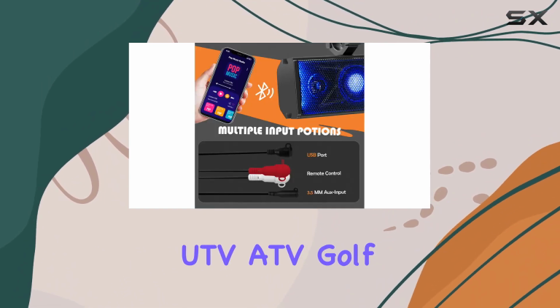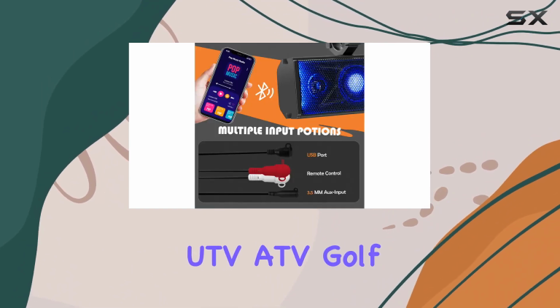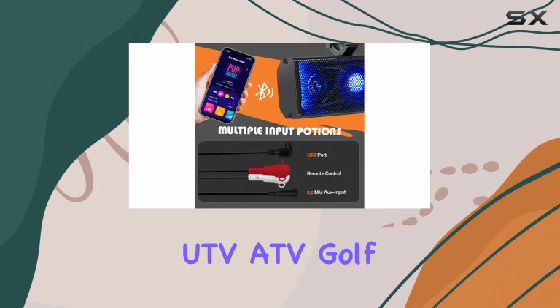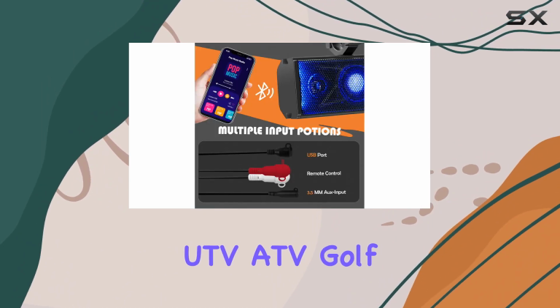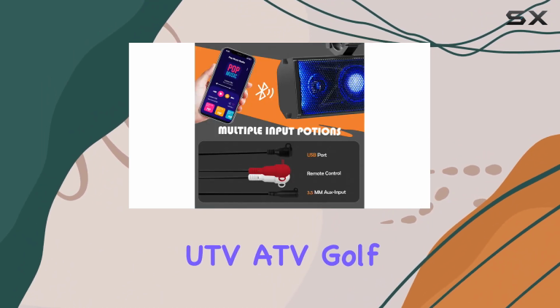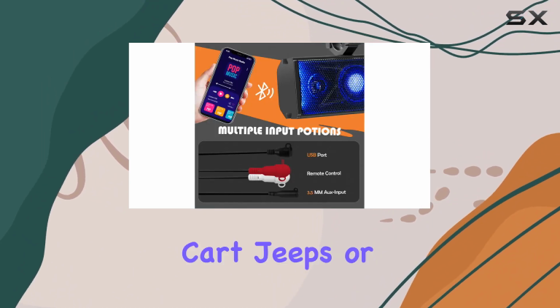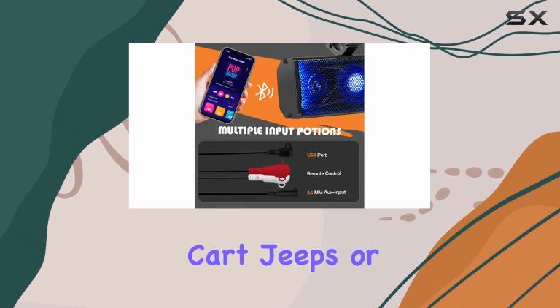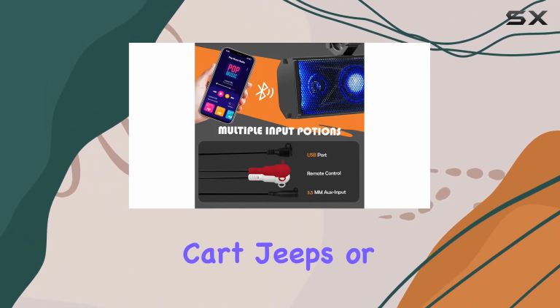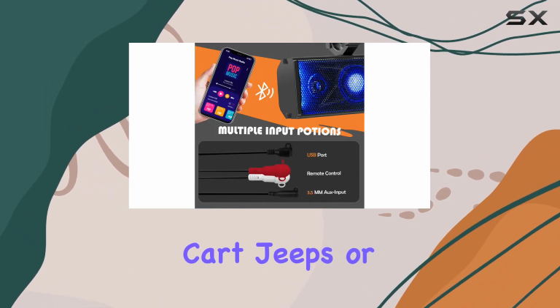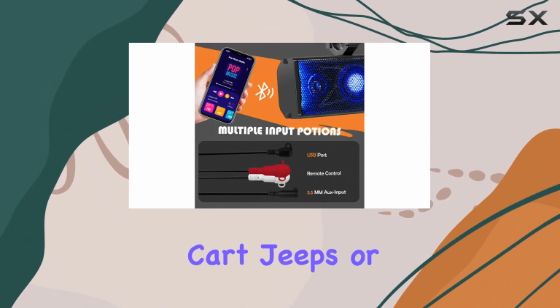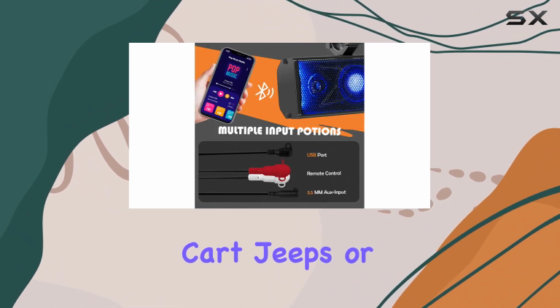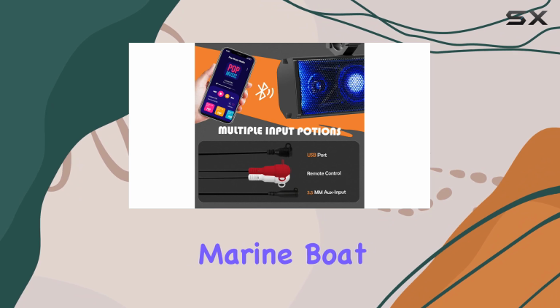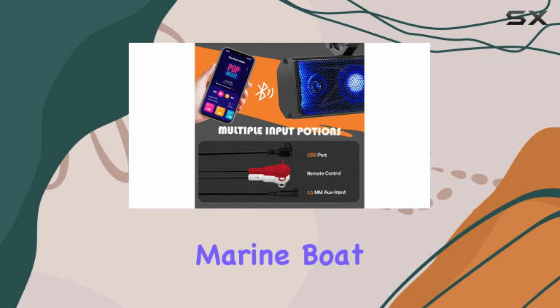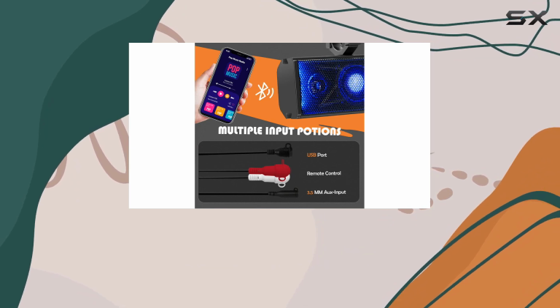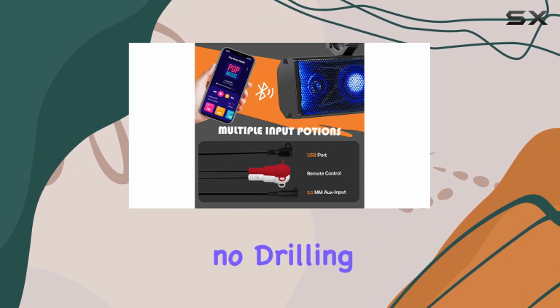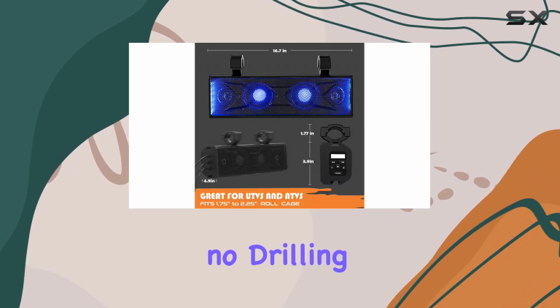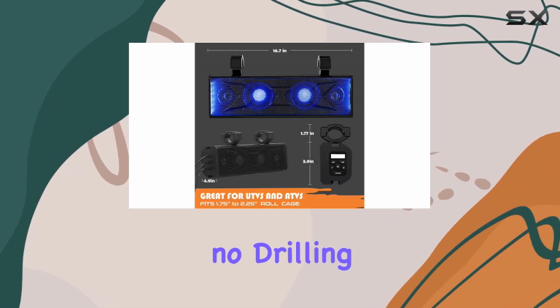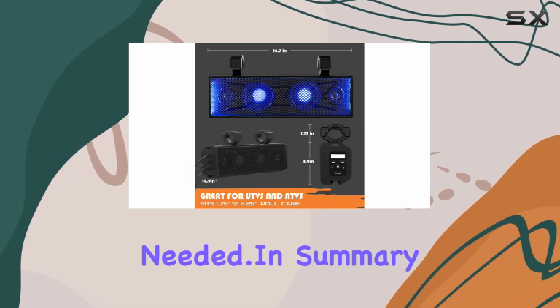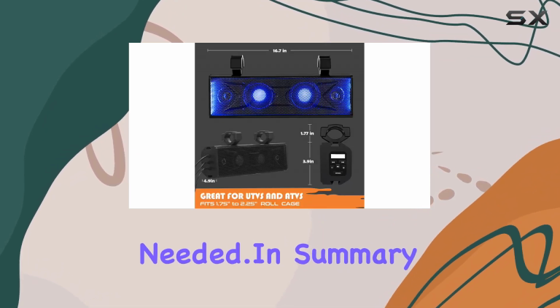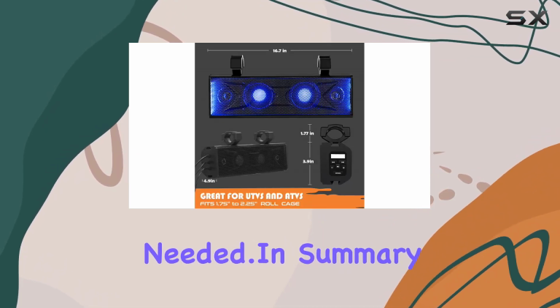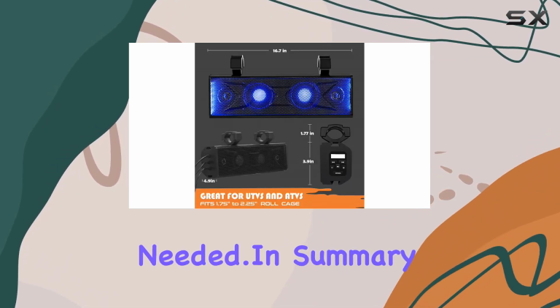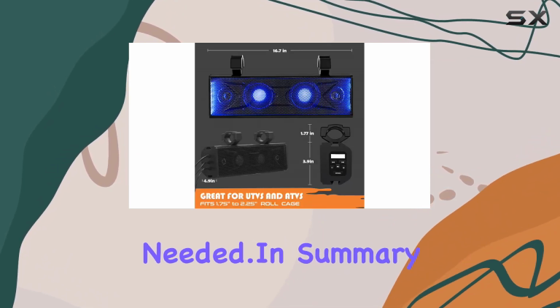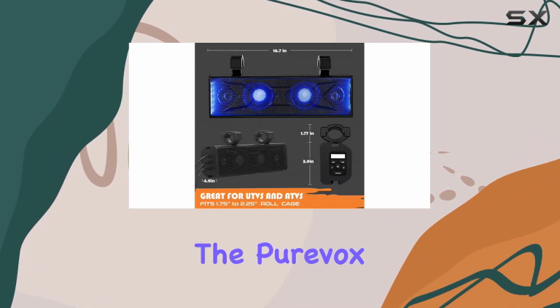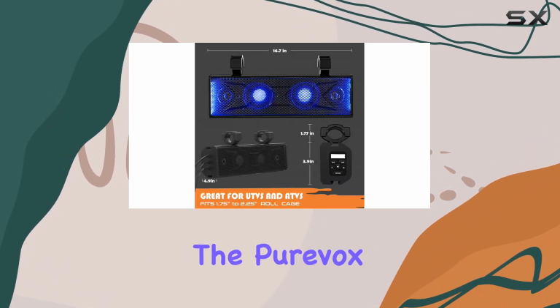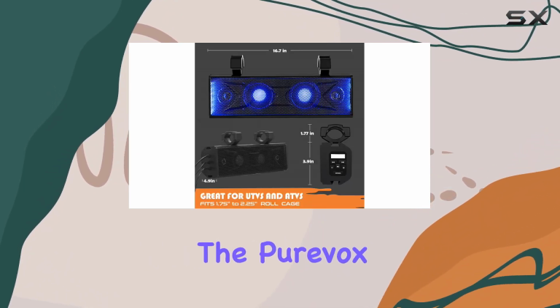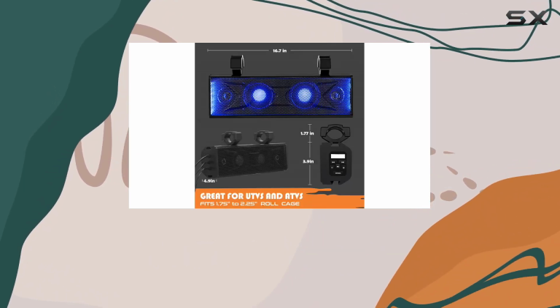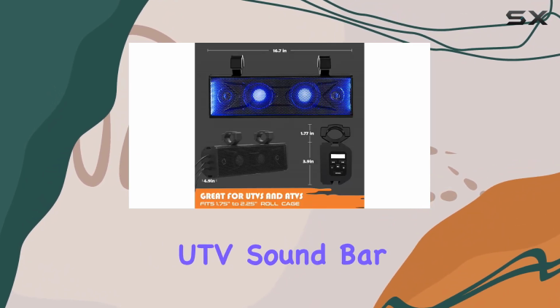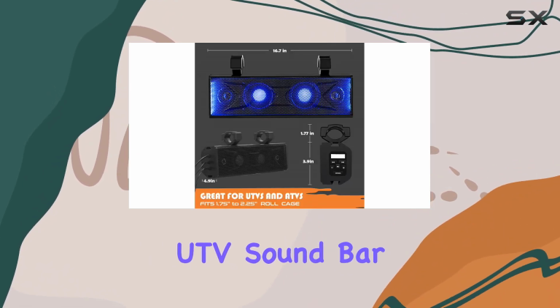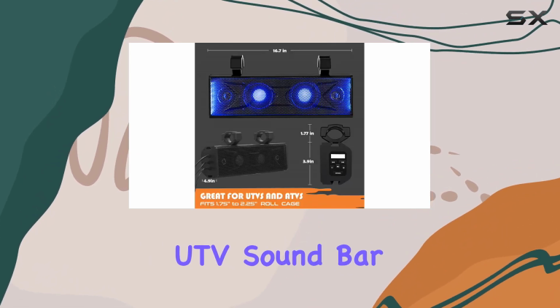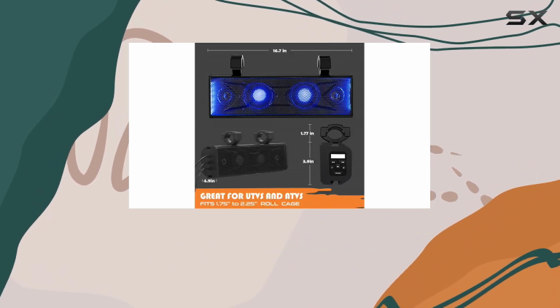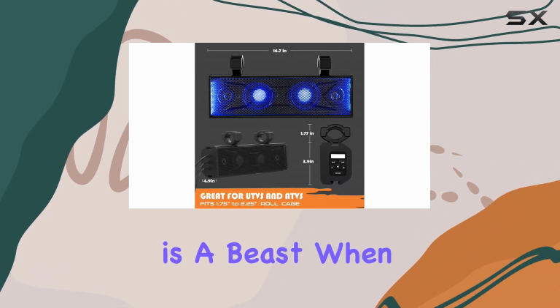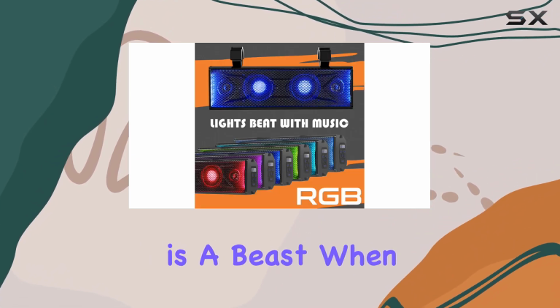Installation is easy — it mounts effortlessly on any 1.75-inch to 2.25-inch roll cage of your UTV, ATV, golf cart, Jeep, or marine boat. No drilling needed.